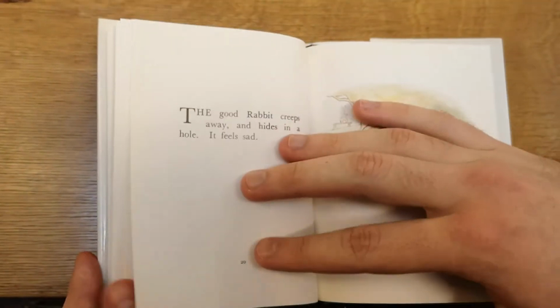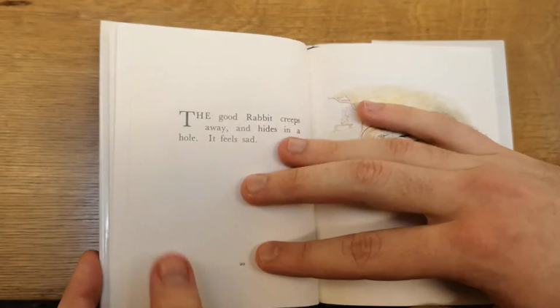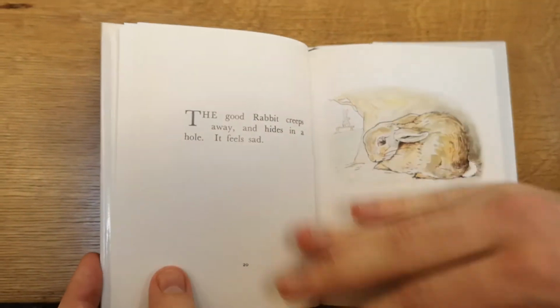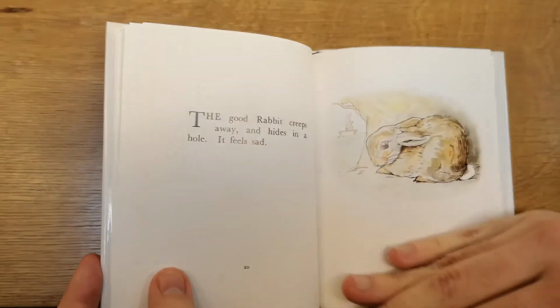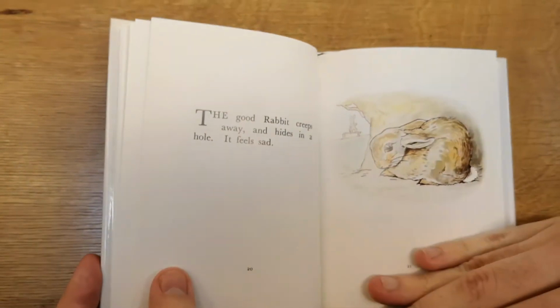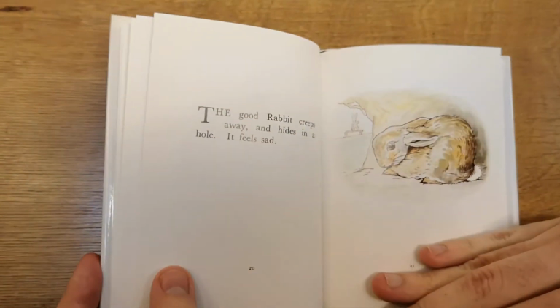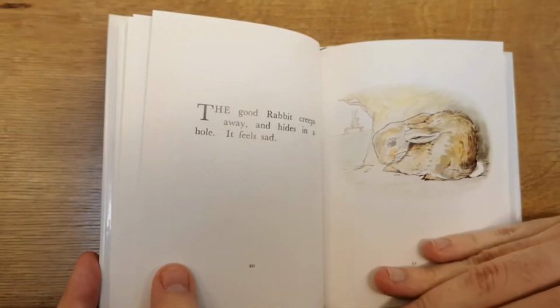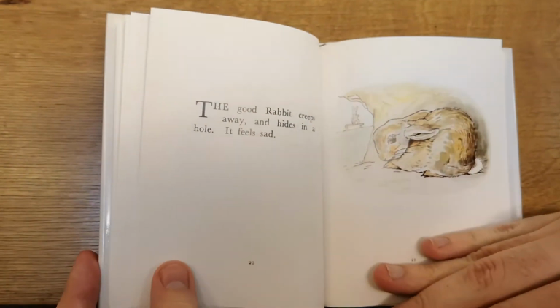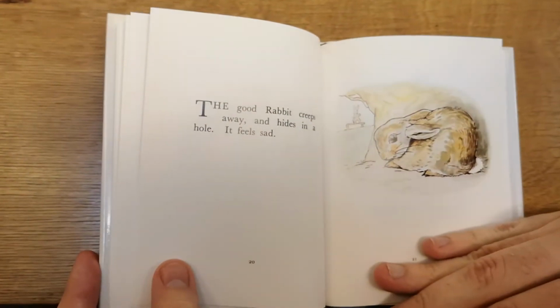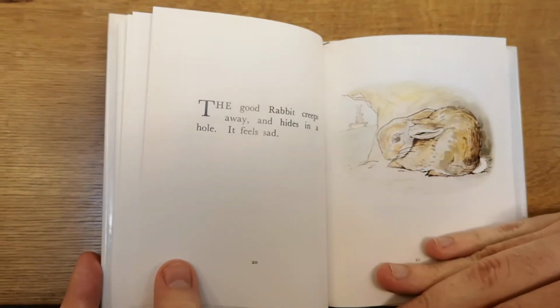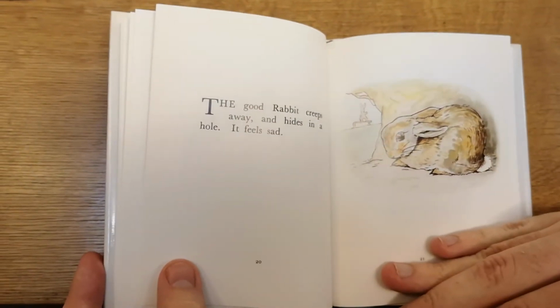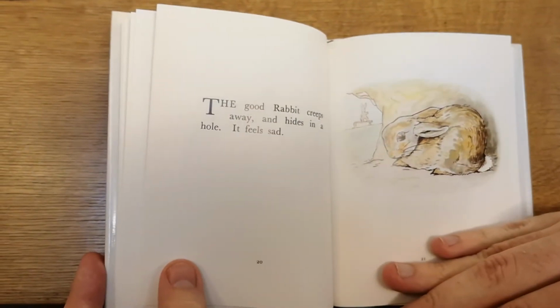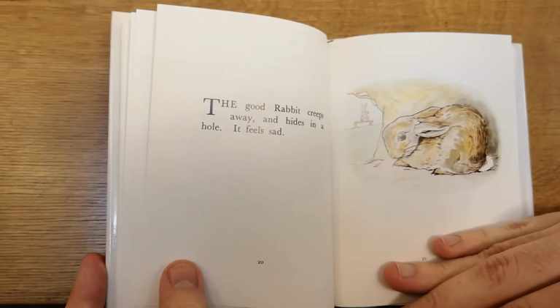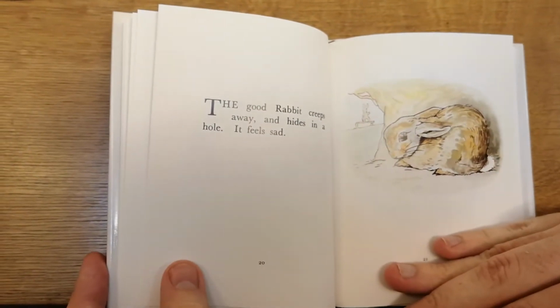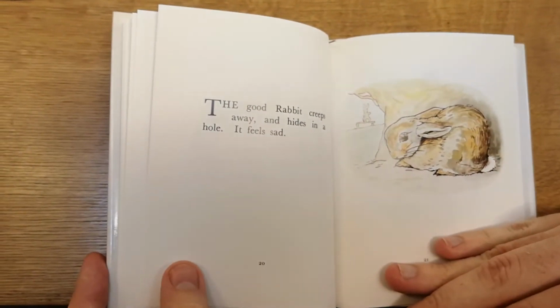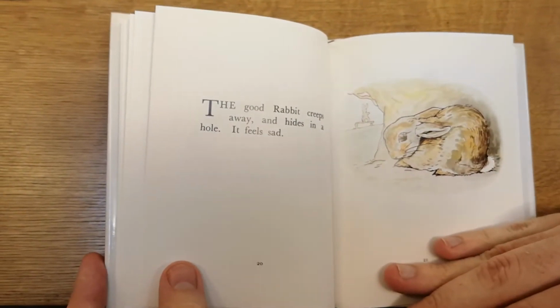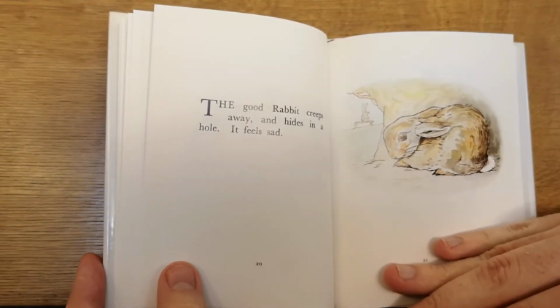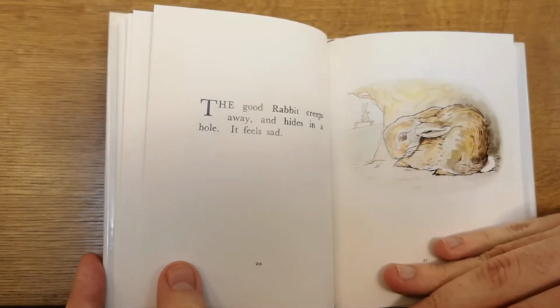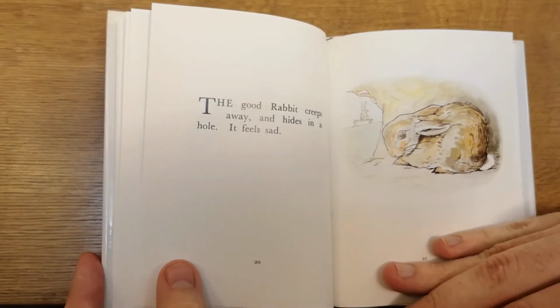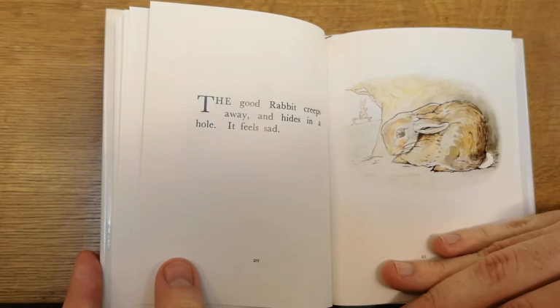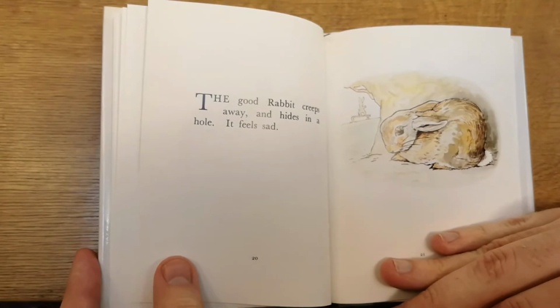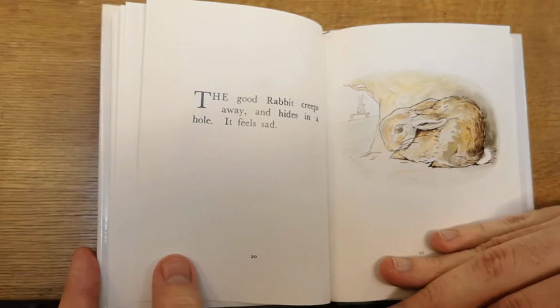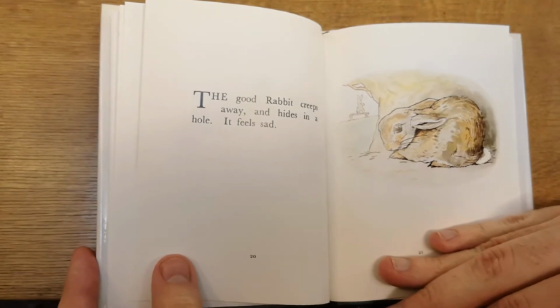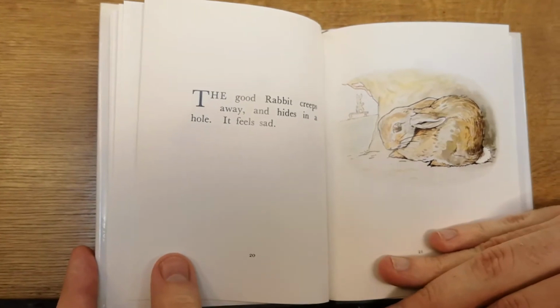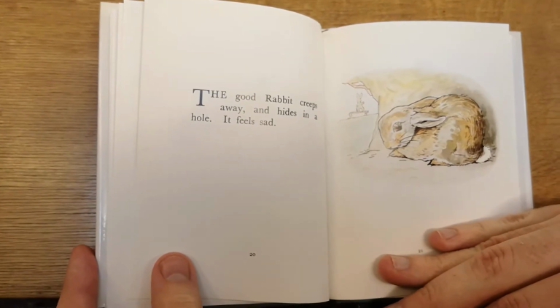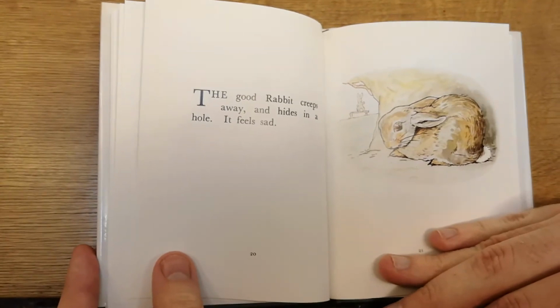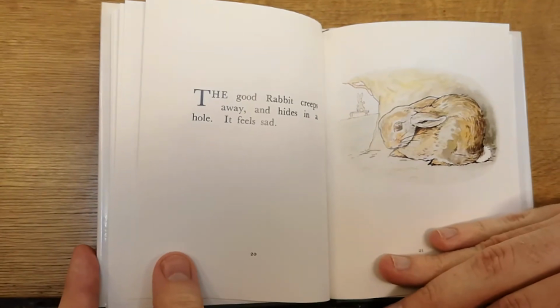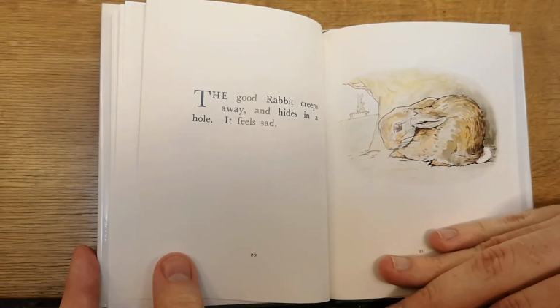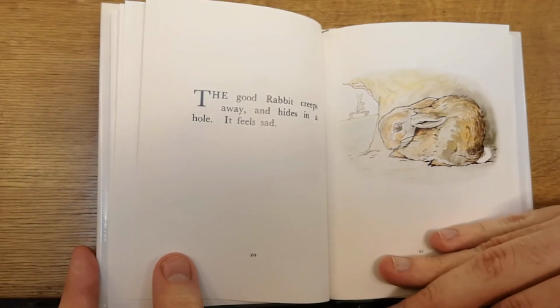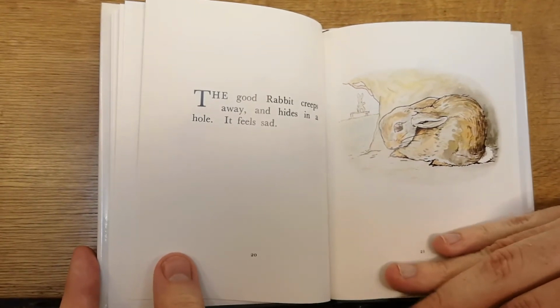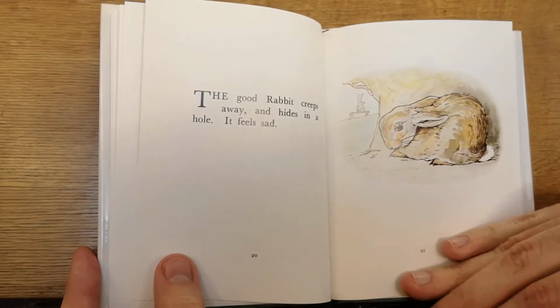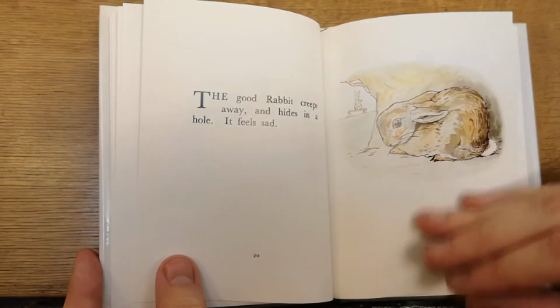The good rabbit creeps away and hides in a hole. It feels sad.